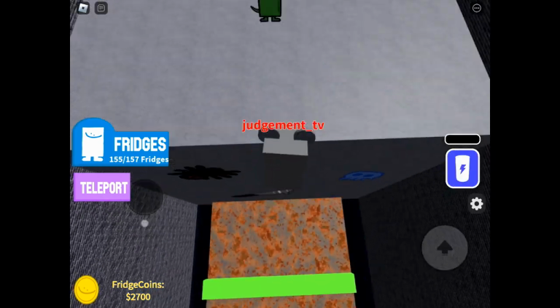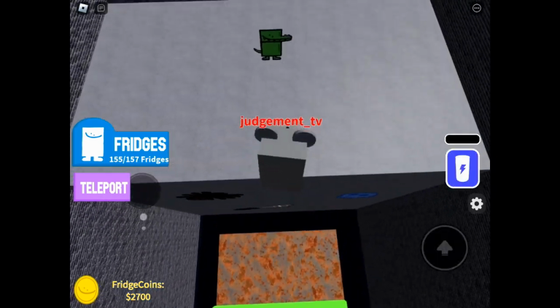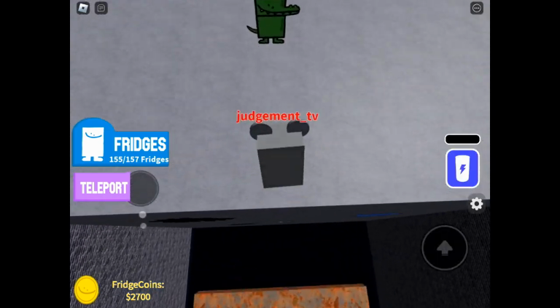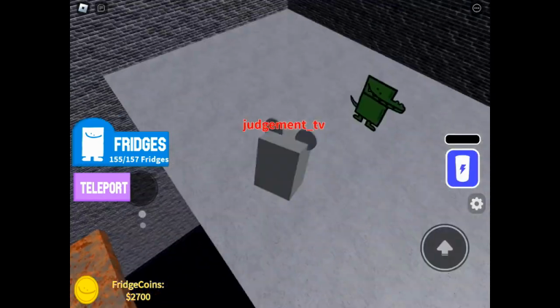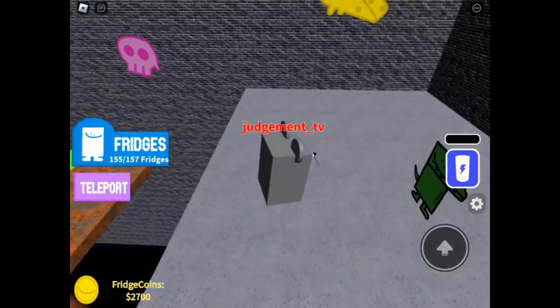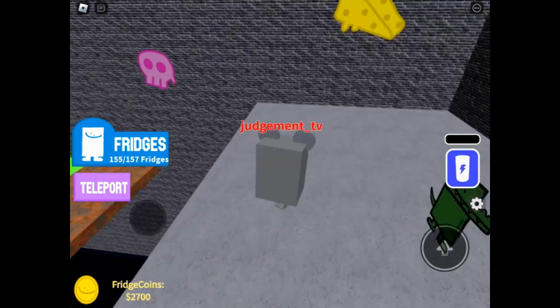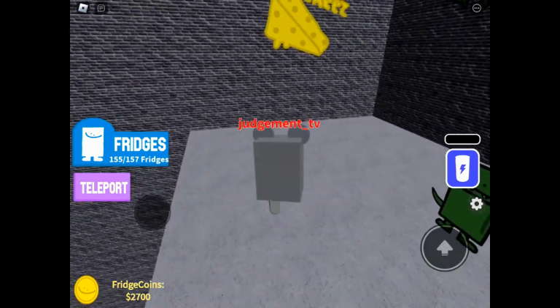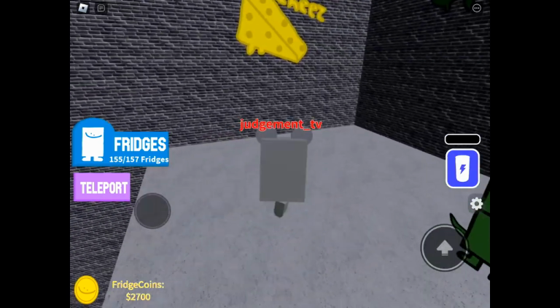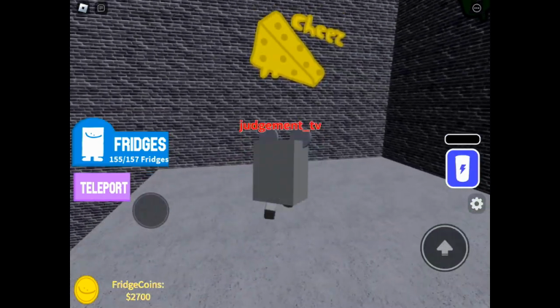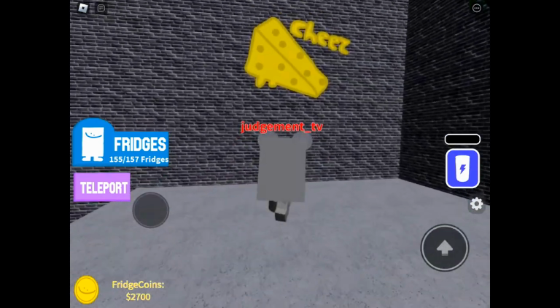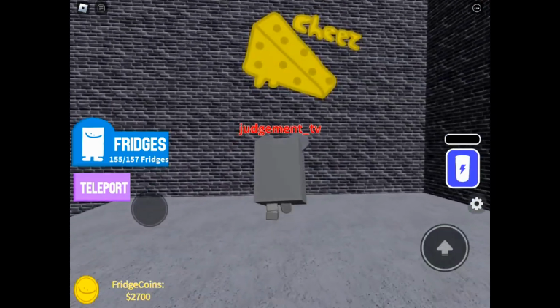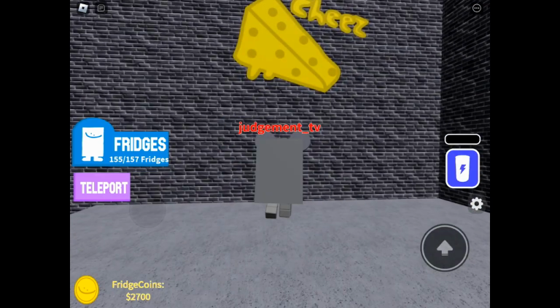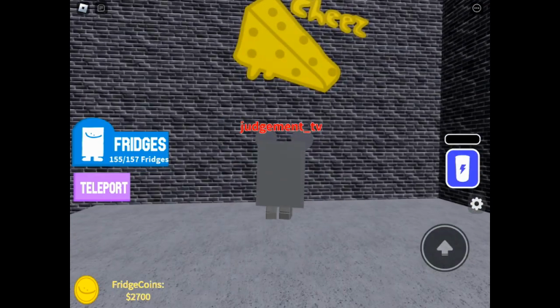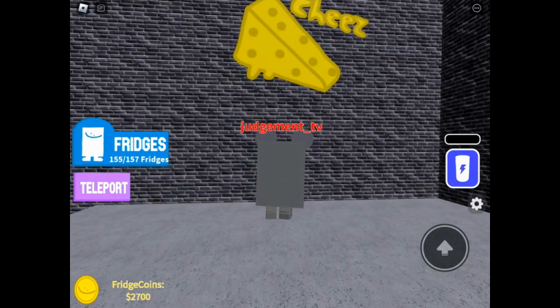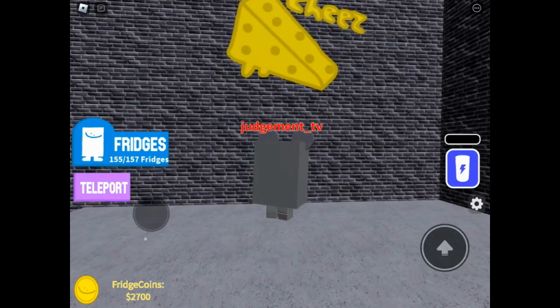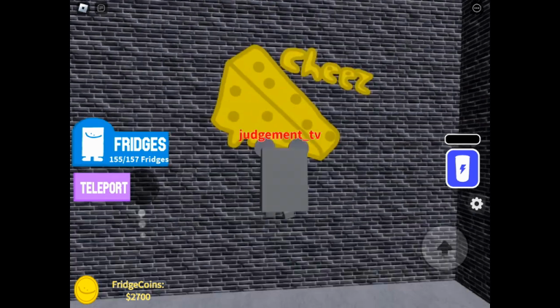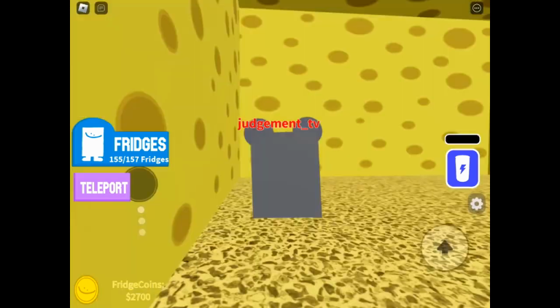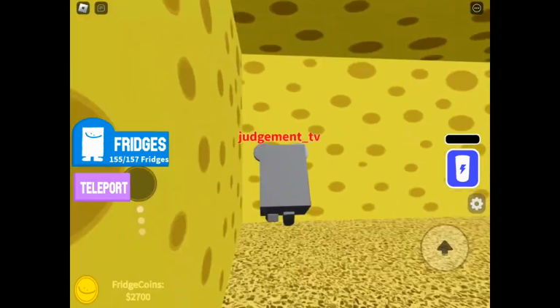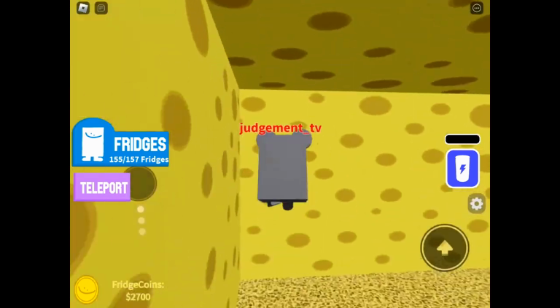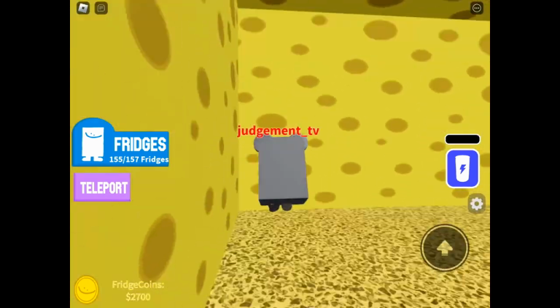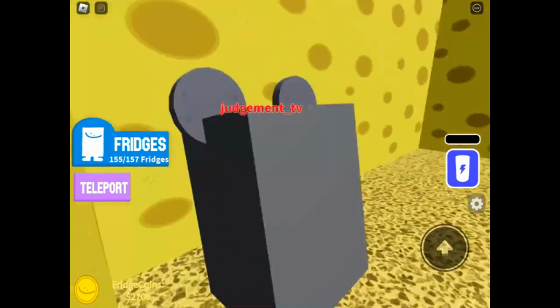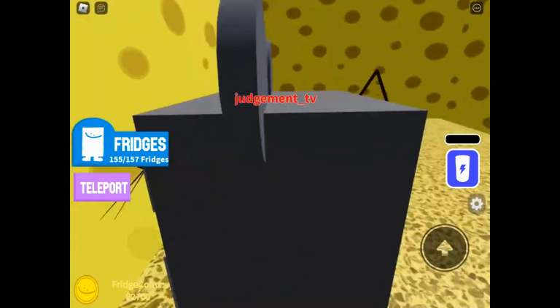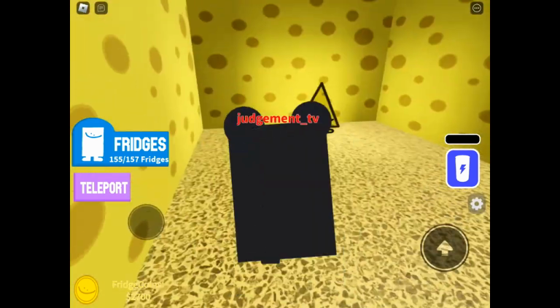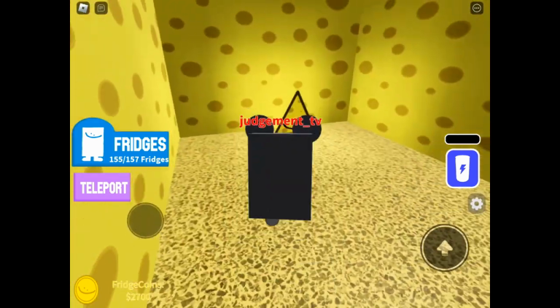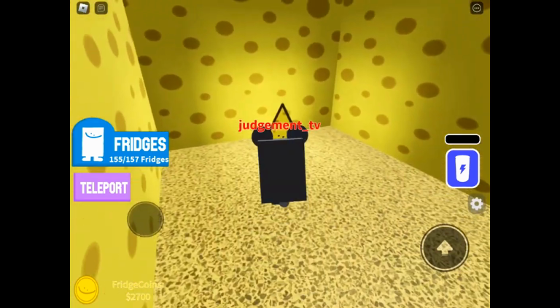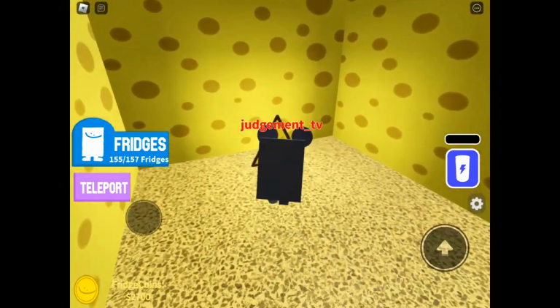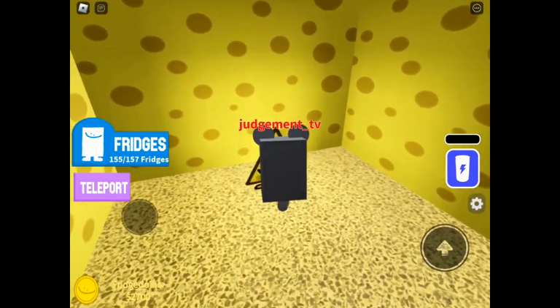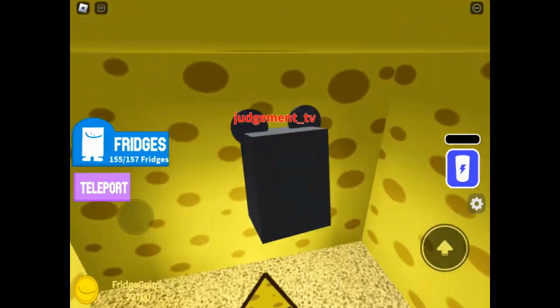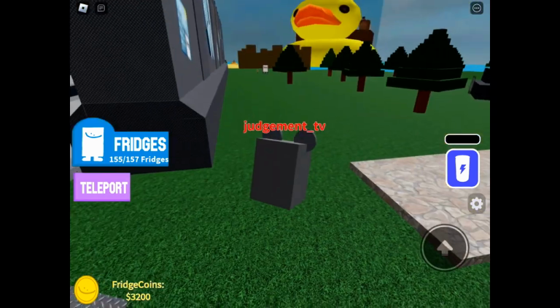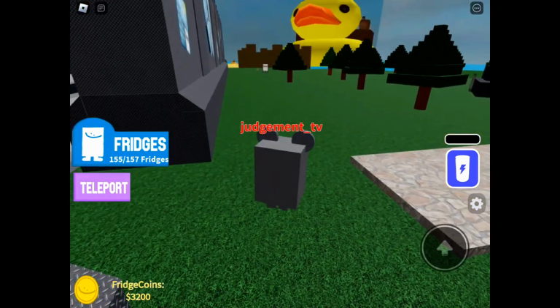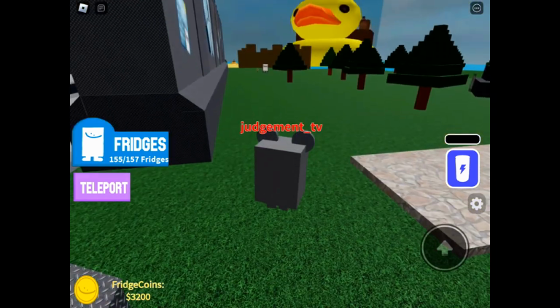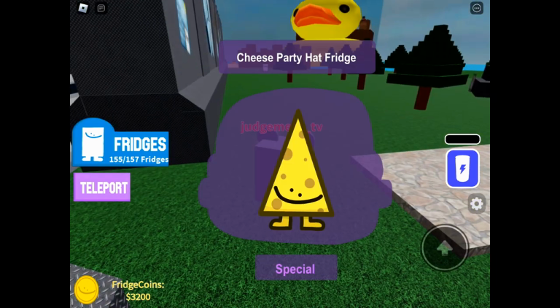The last cheese piece is down here with the crocodile, and again when you click on it, it will teleport you to get the Cheese party hat.